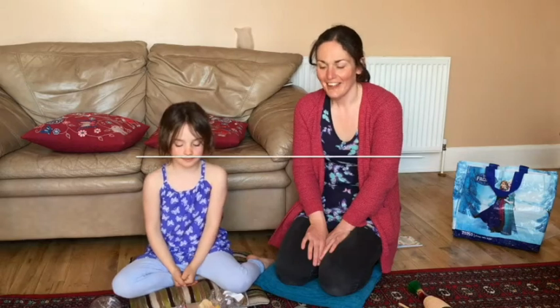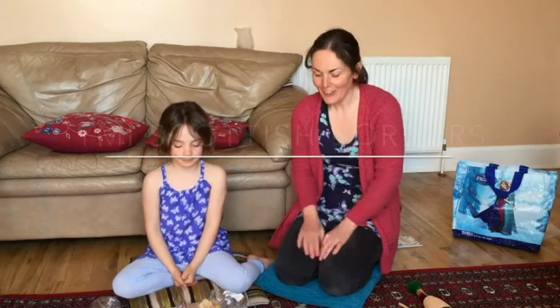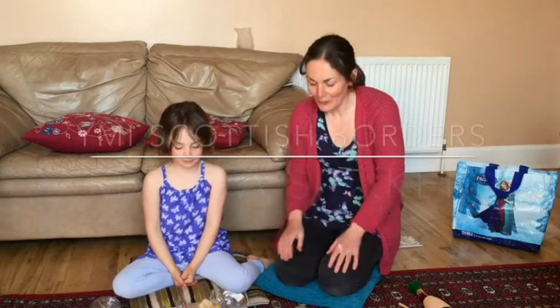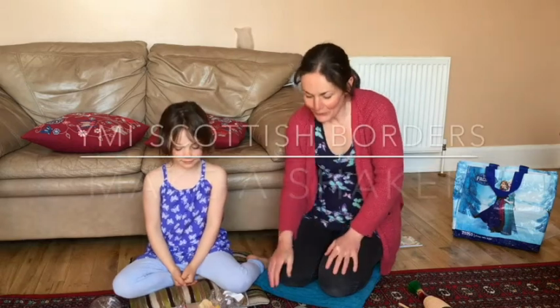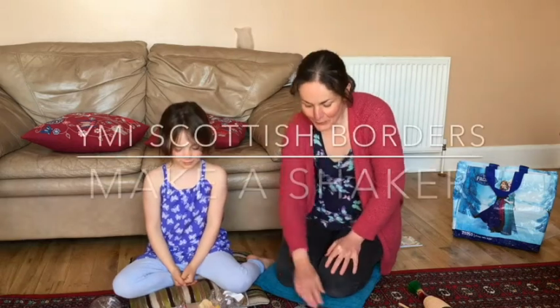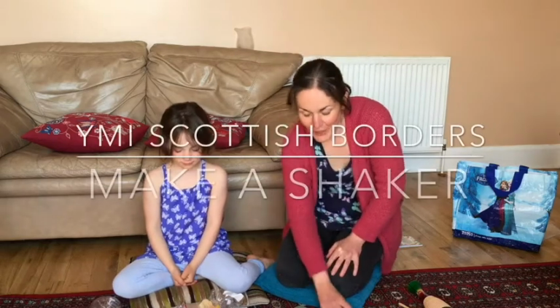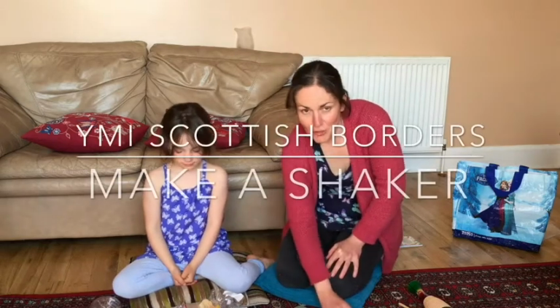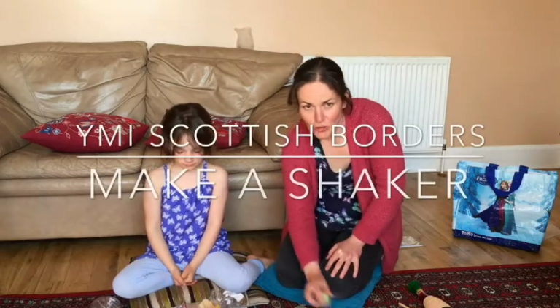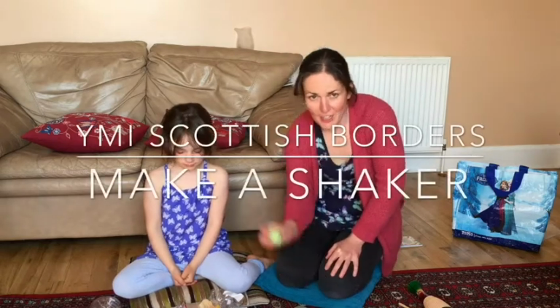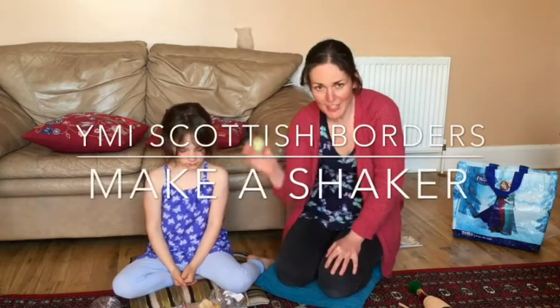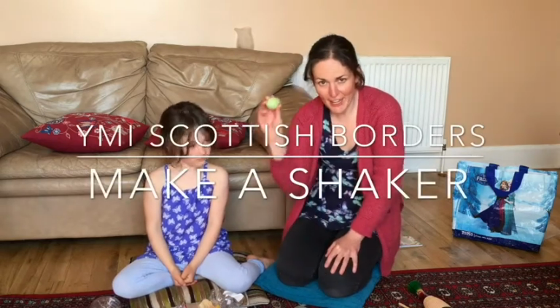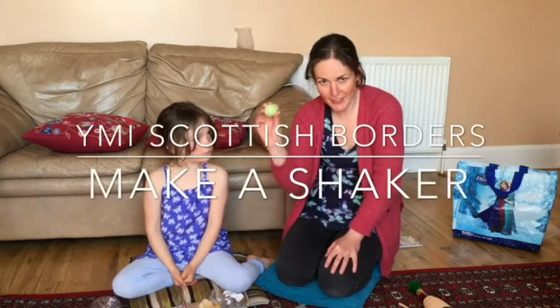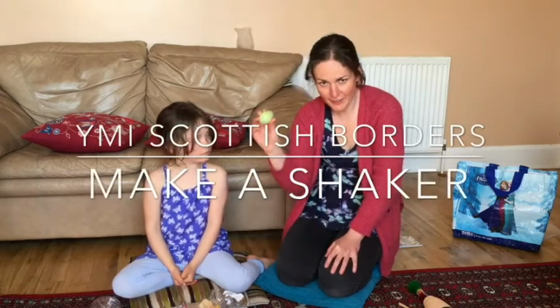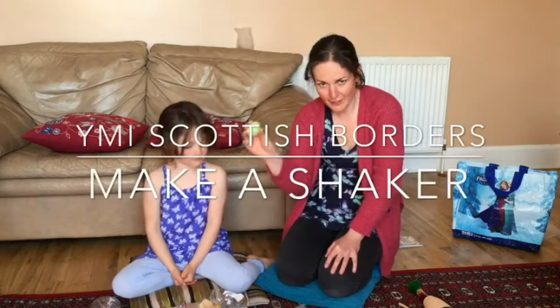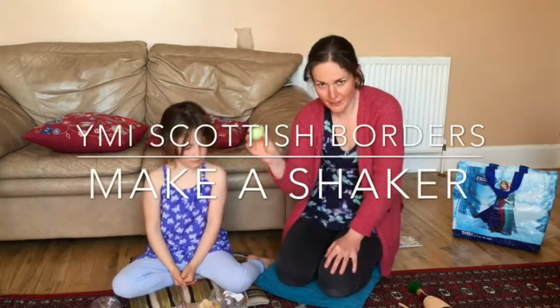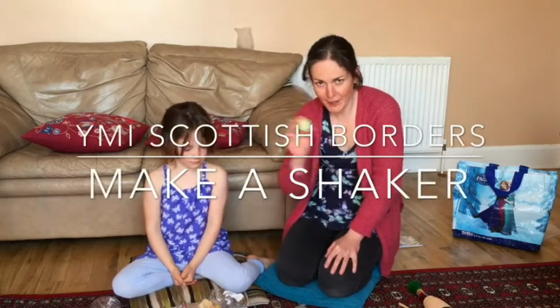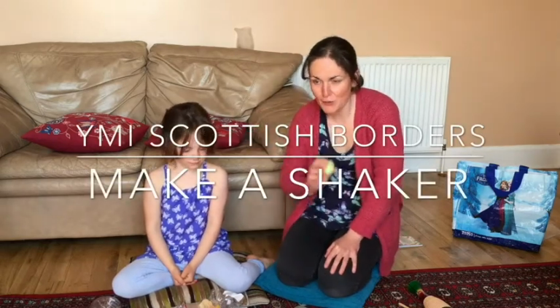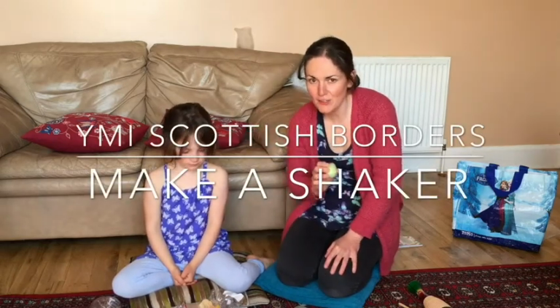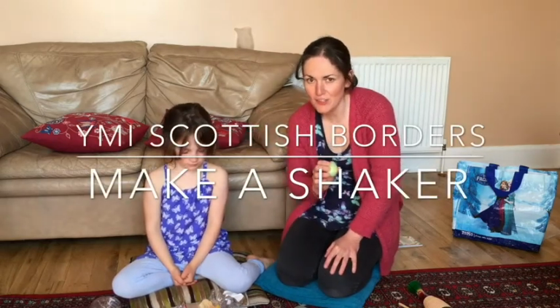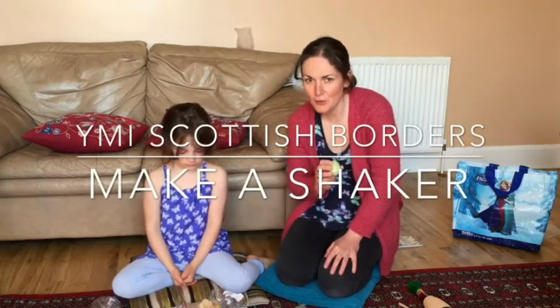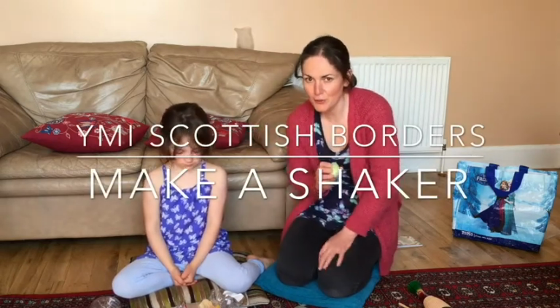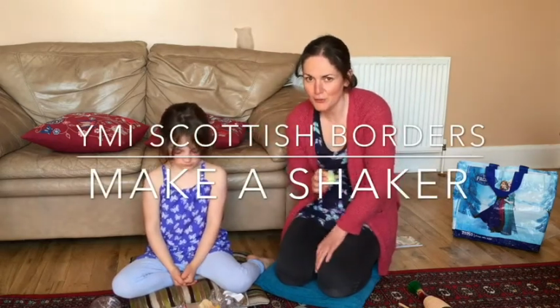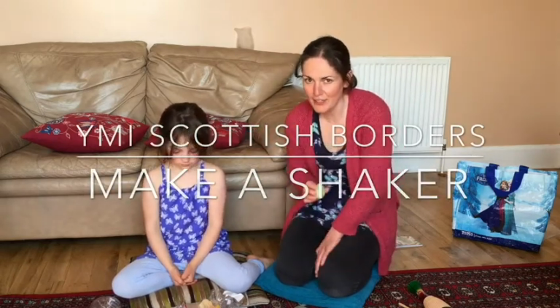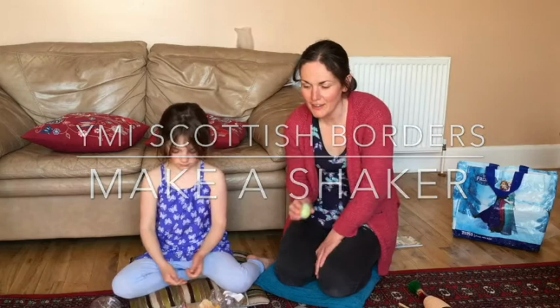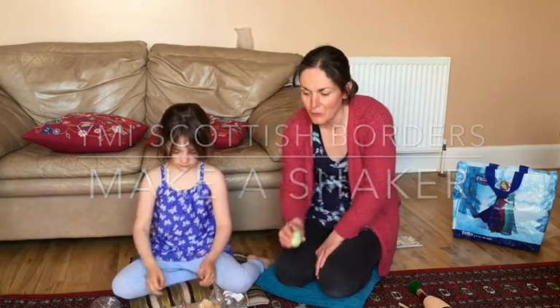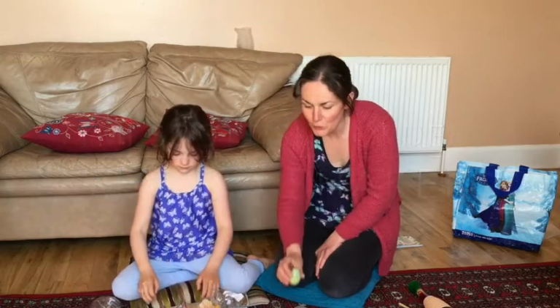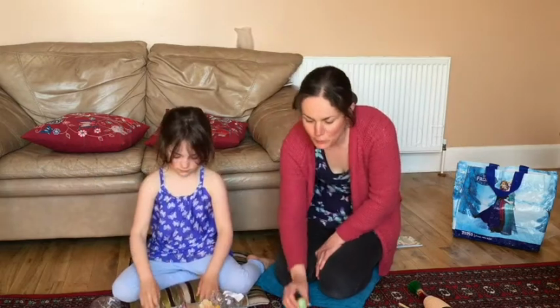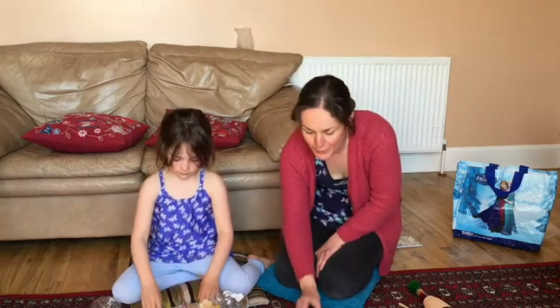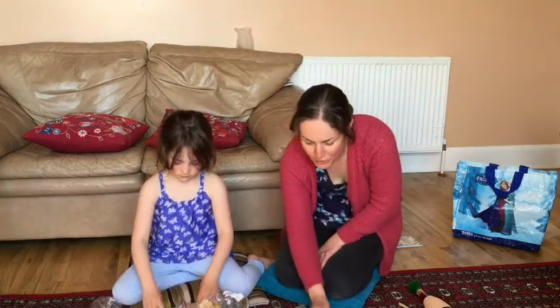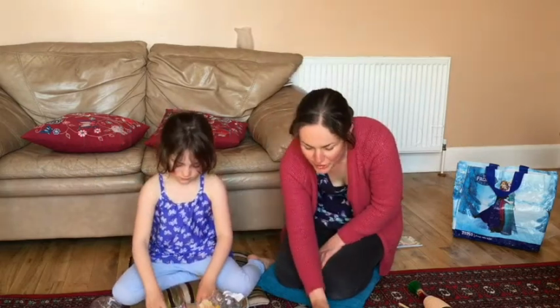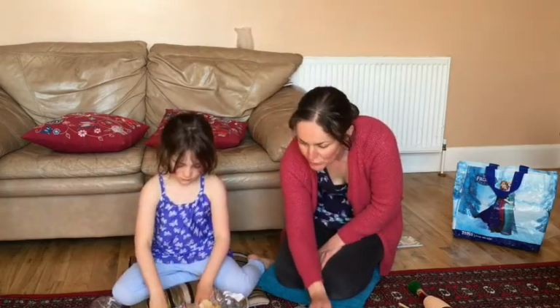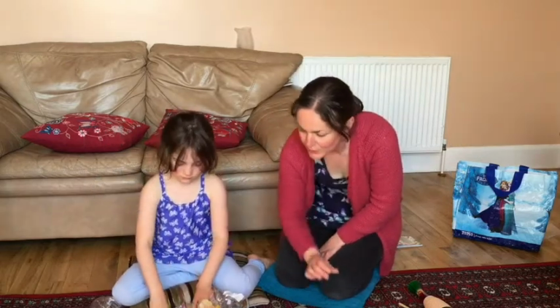Hello! We have a shaky egg here and we're going to see what we could find at home to make shakers with.